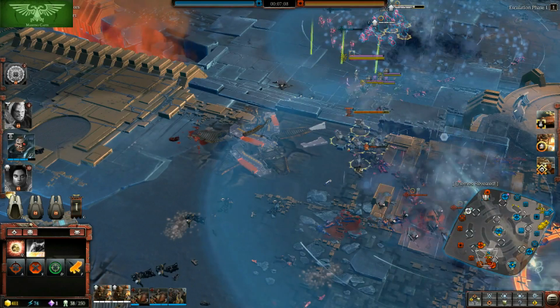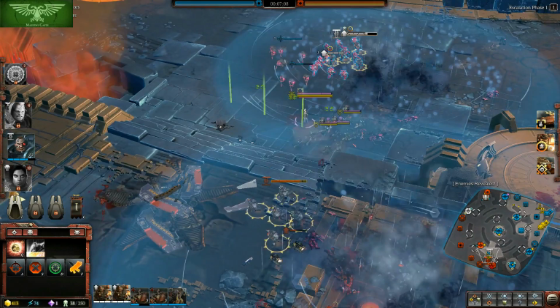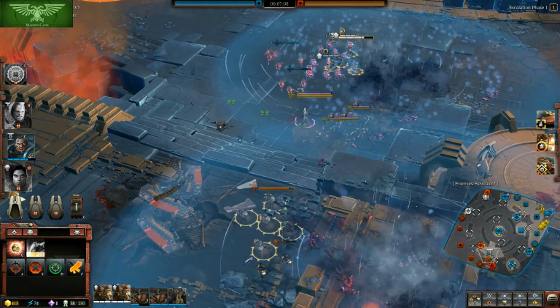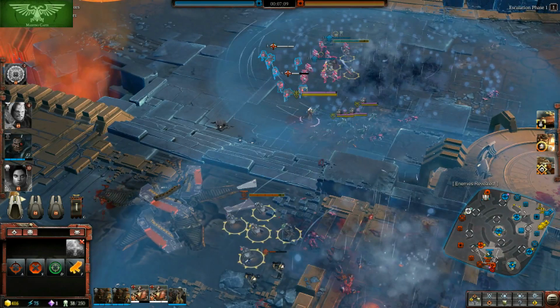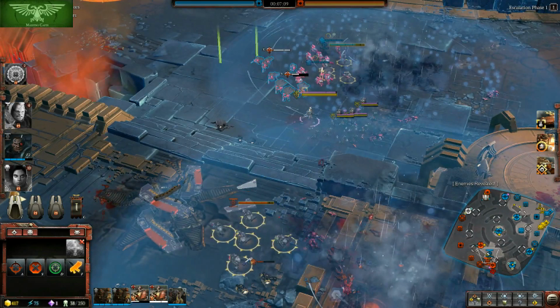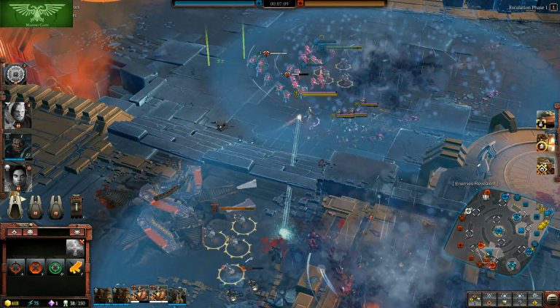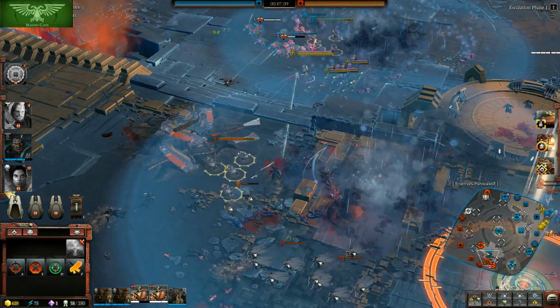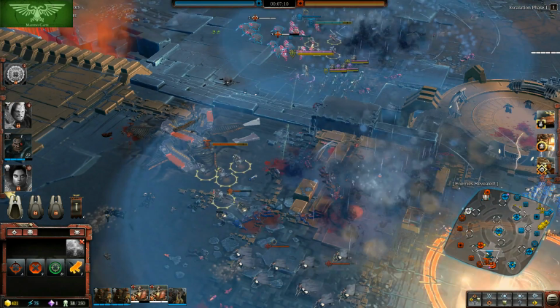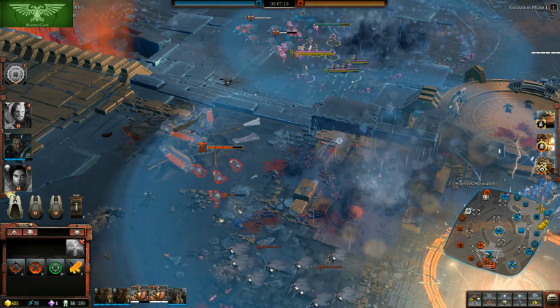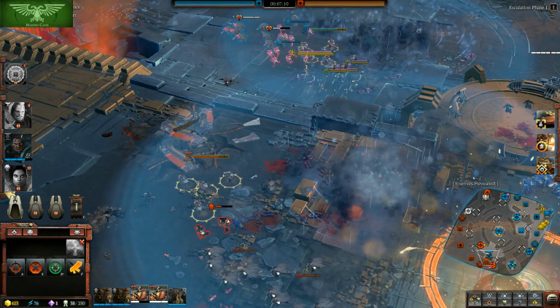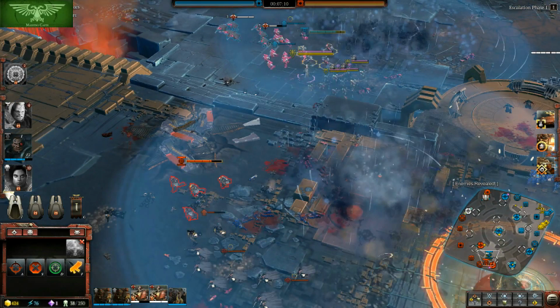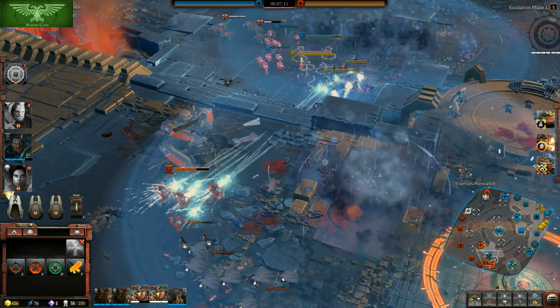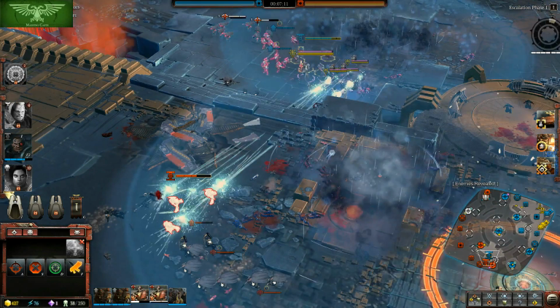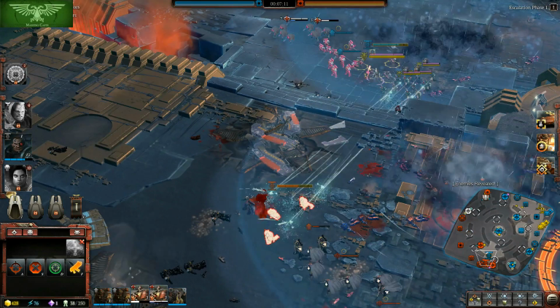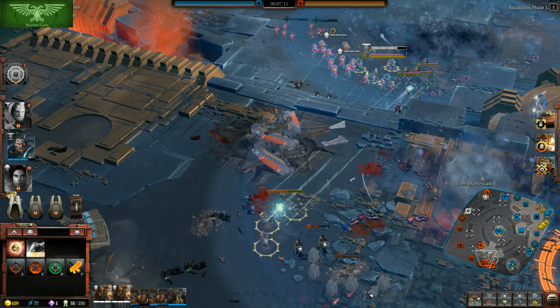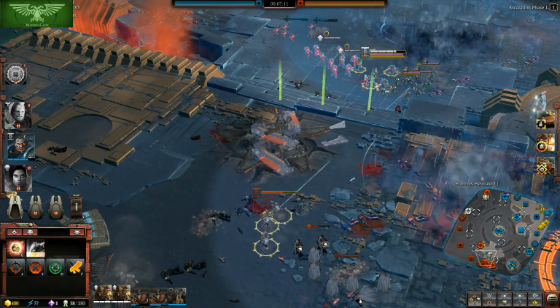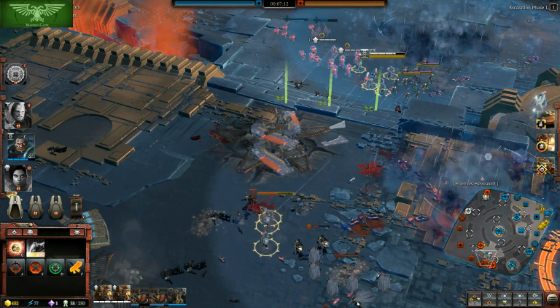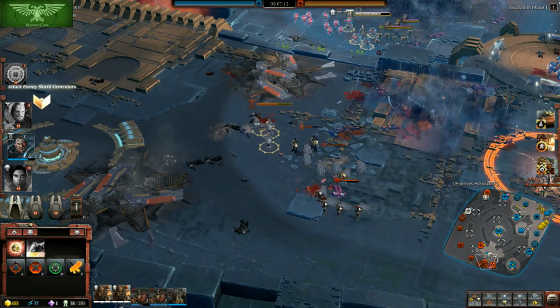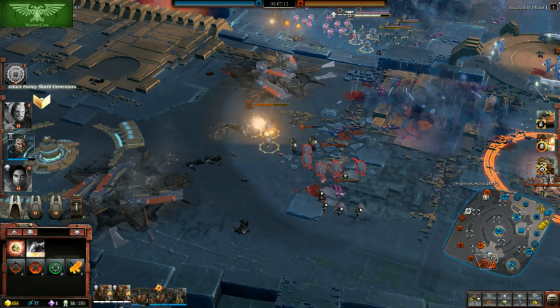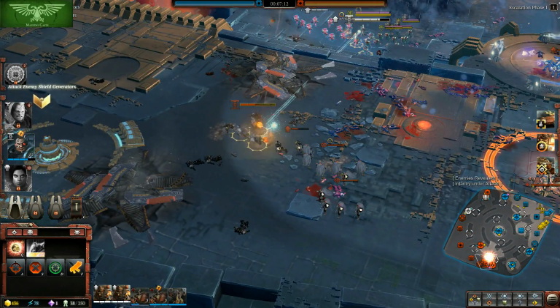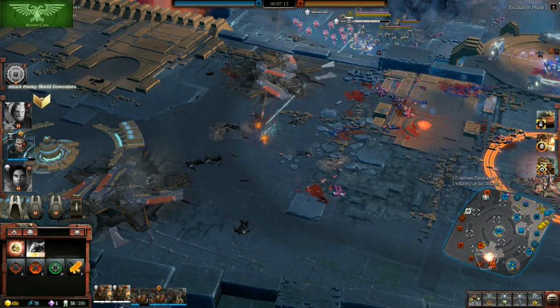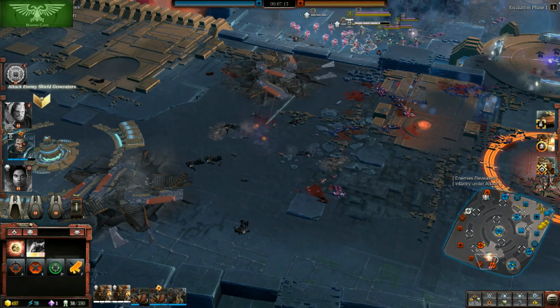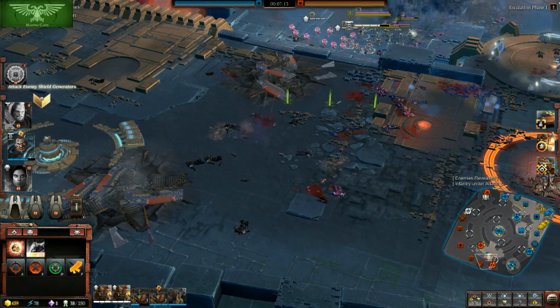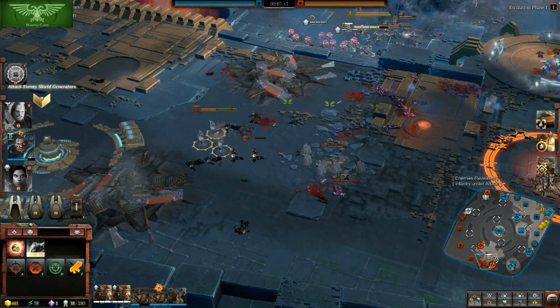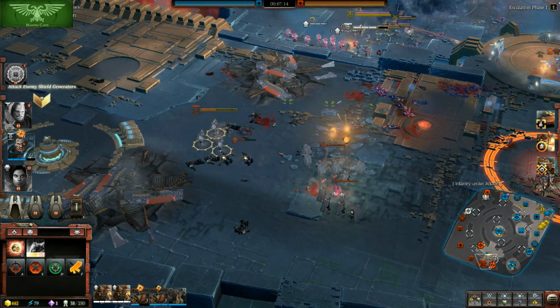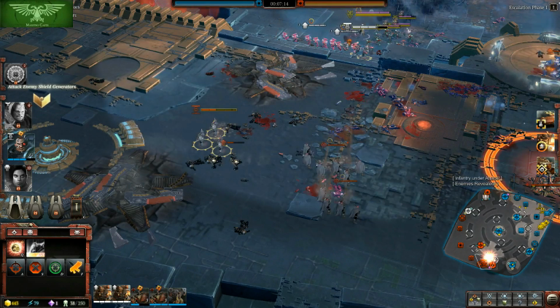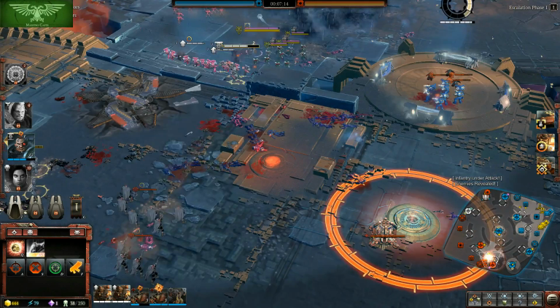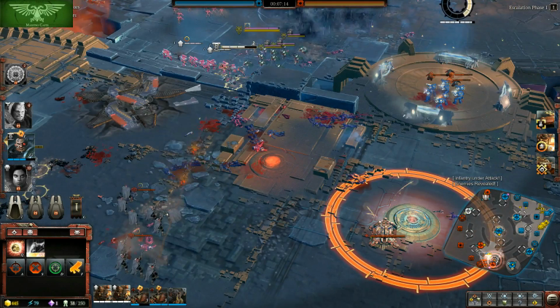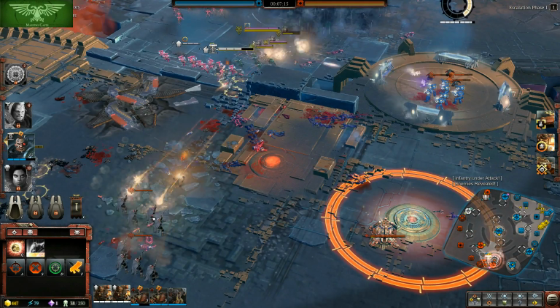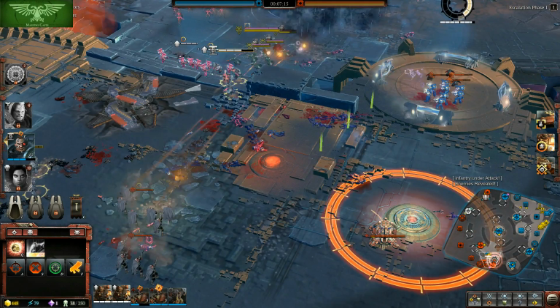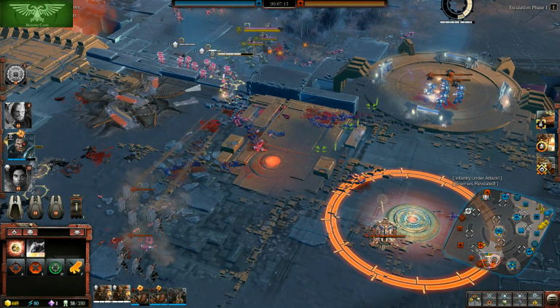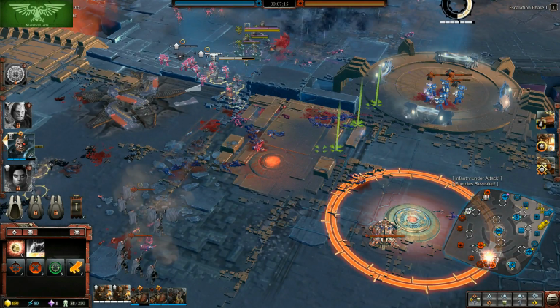Kill Team Iron Maw can be dropped at the front of a battle, and then later in the game you can drop Solaria, or Gabriel Angelos, or whatever other Elite you want right there — and that's why I have a feeling Kill Team Iron Maw will be useful in the long run. I've chosen to go with the Barracks as opposed to the Doctrine Chapel, giving me access to Assault Marines, Scouts, and Sniper Scouts.